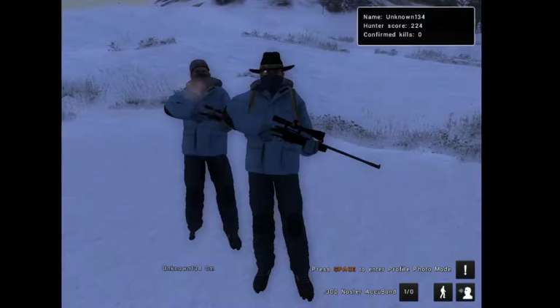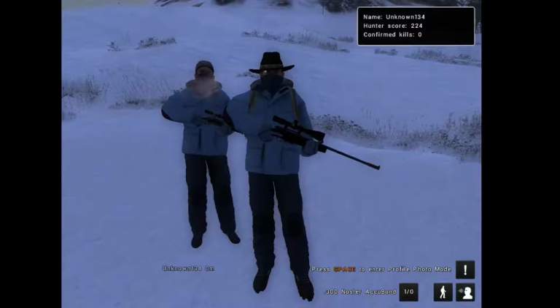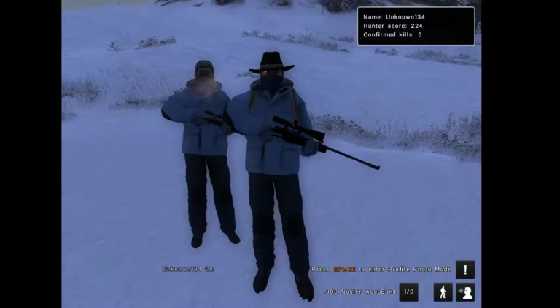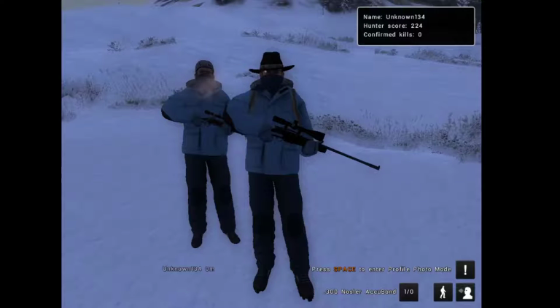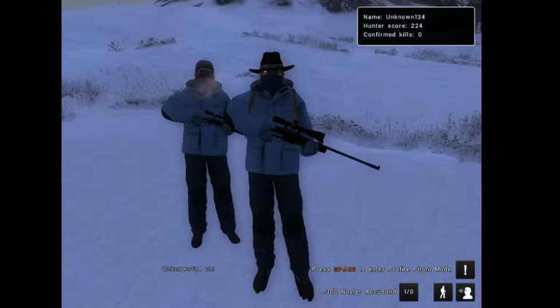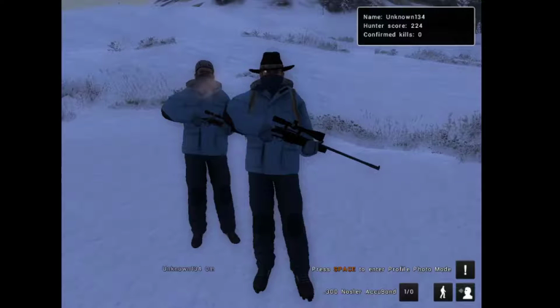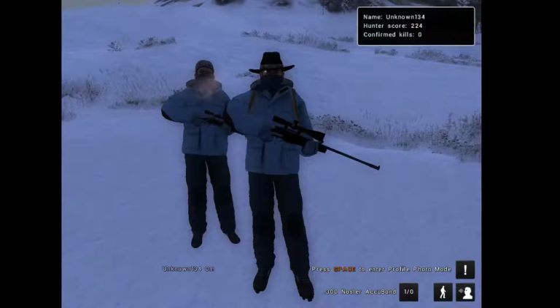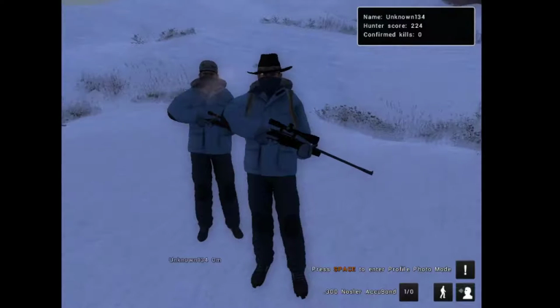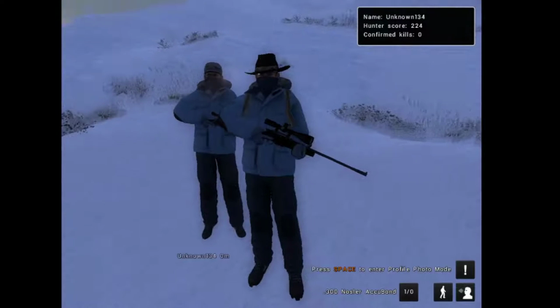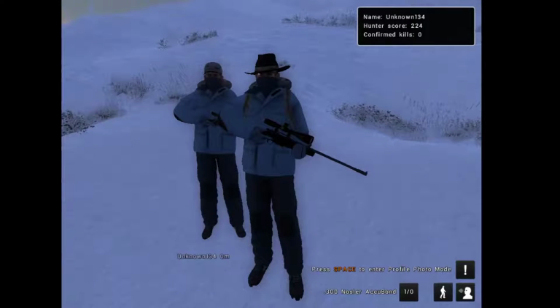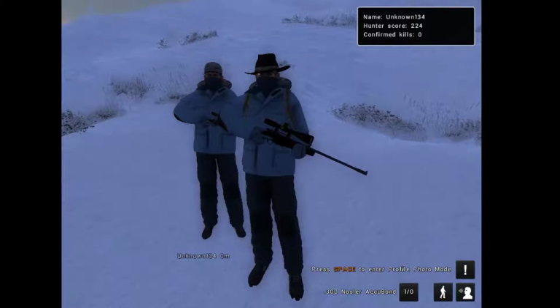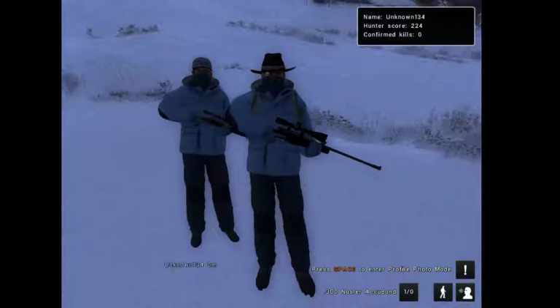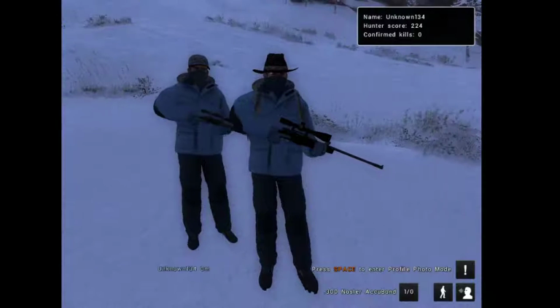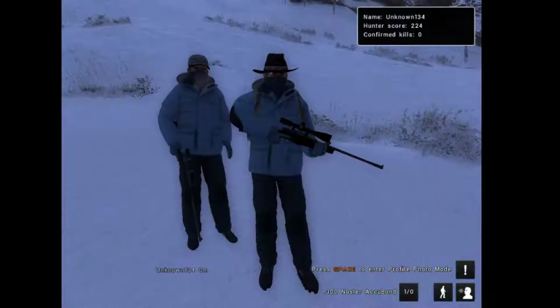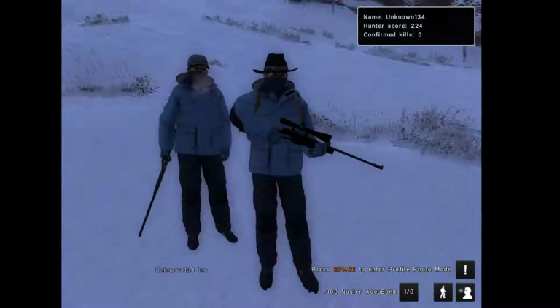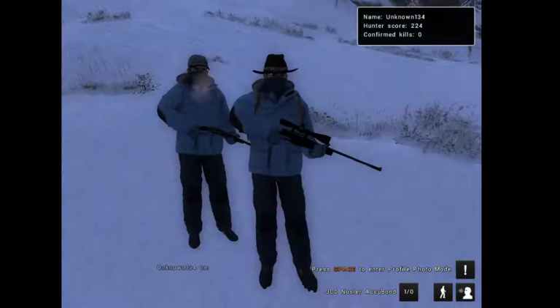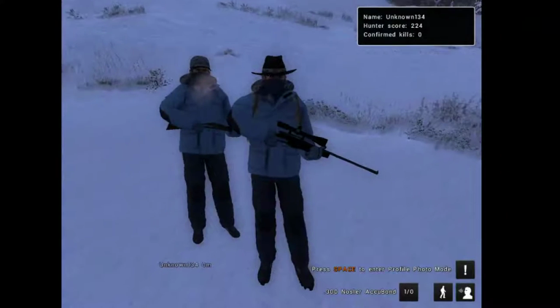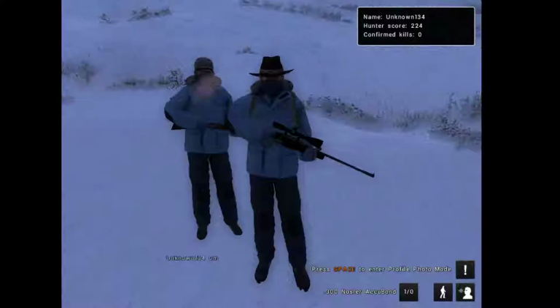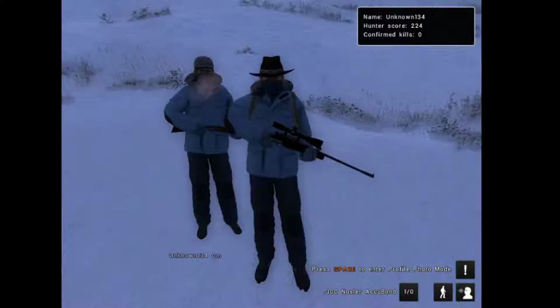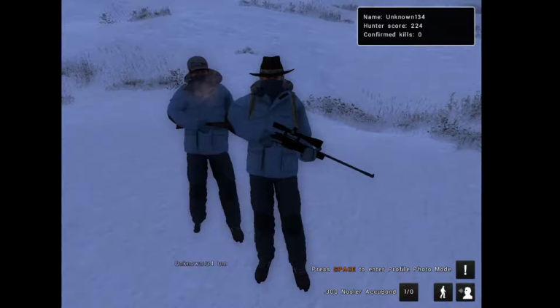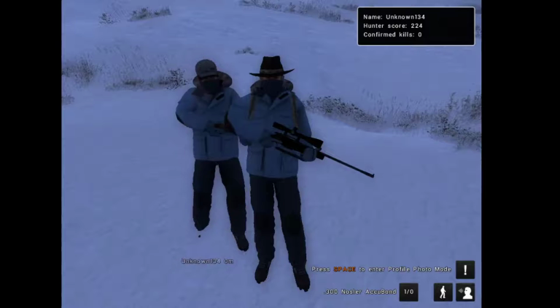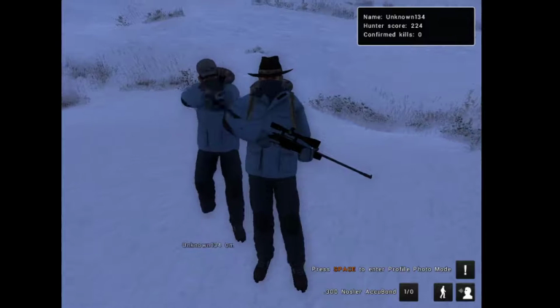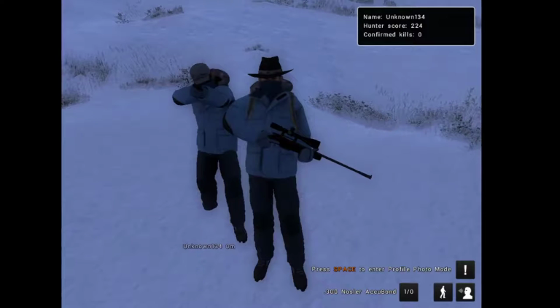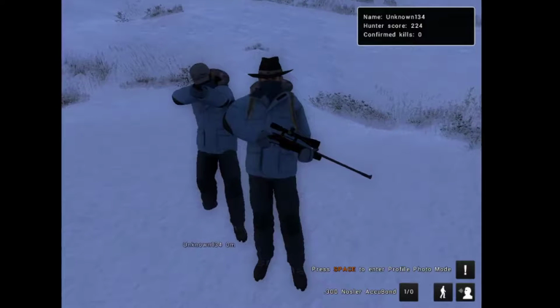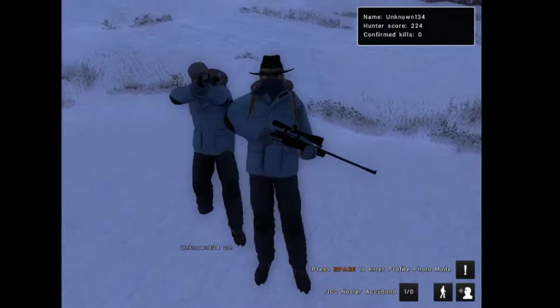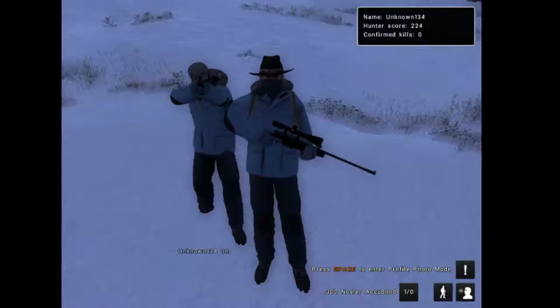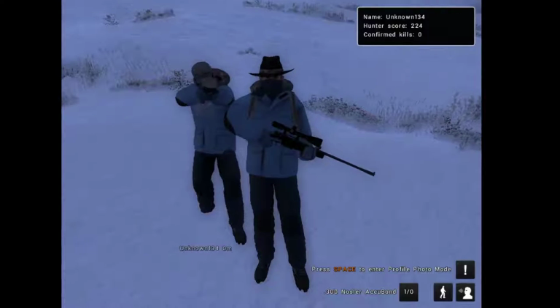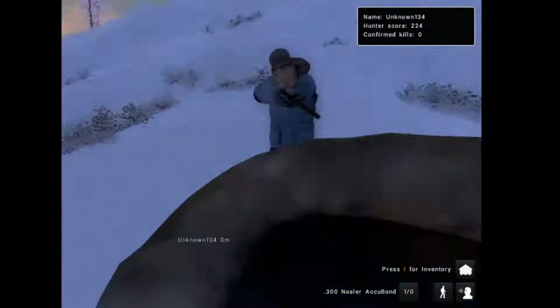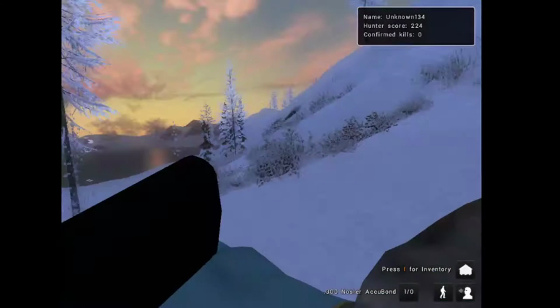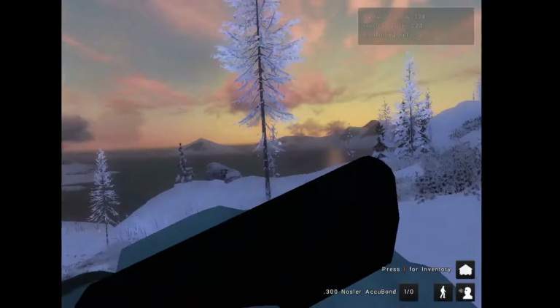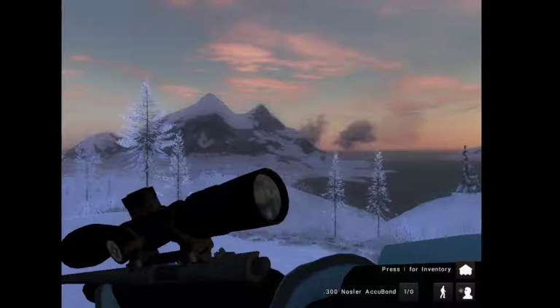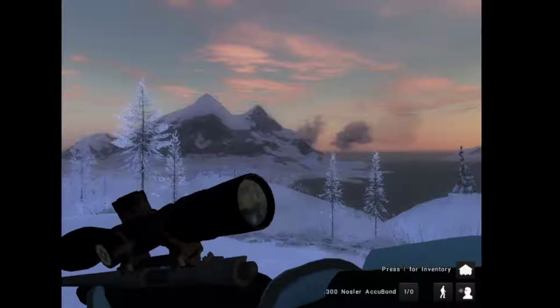Hey guys, this is MnodeToast2, welcome back to another video. So today we are going to be hunting some doll sheep. I am here with my brother, and let's begin.